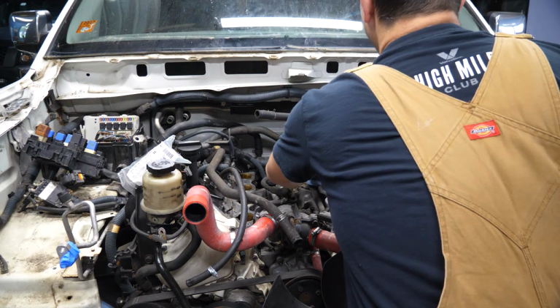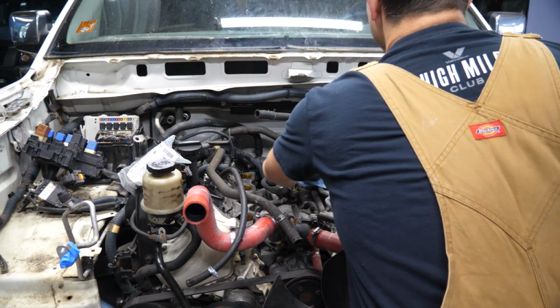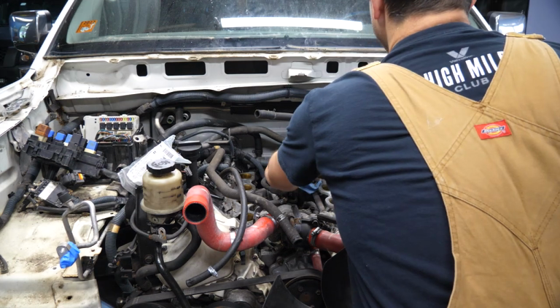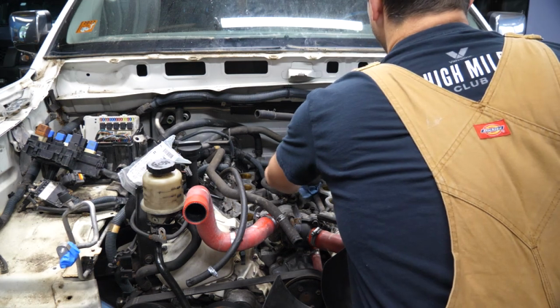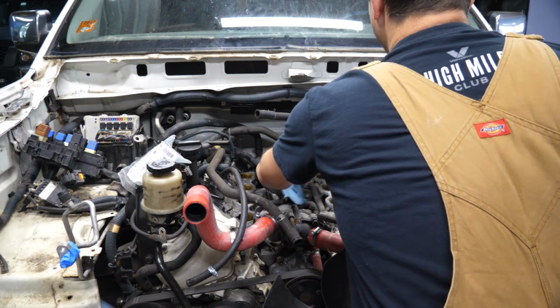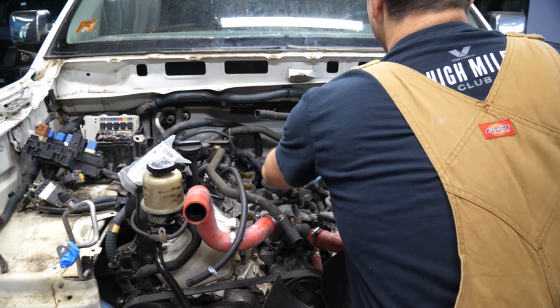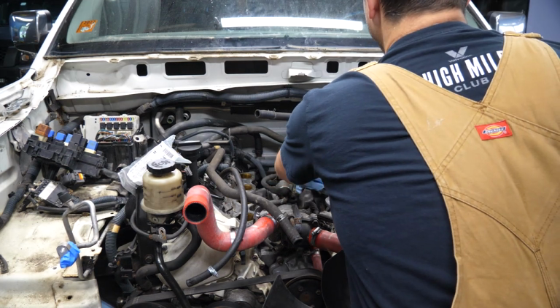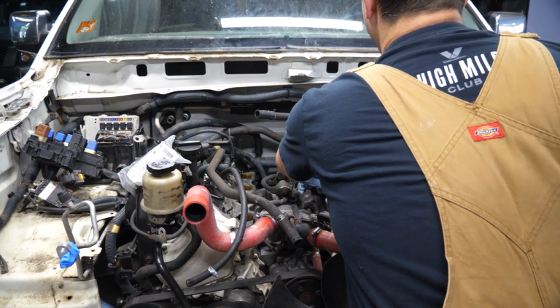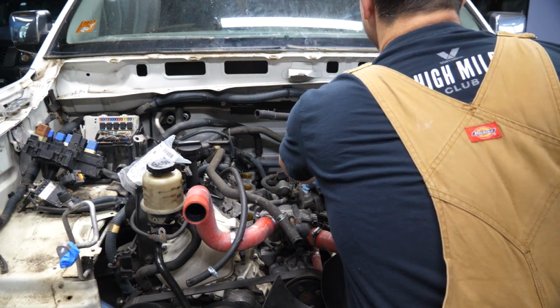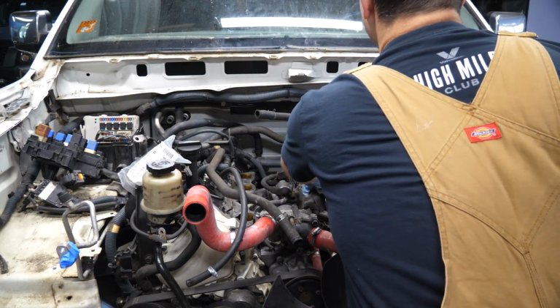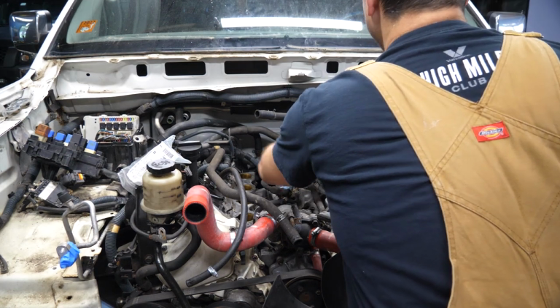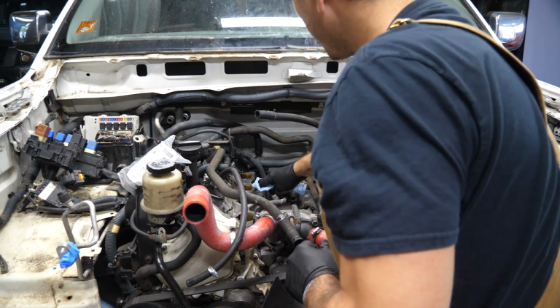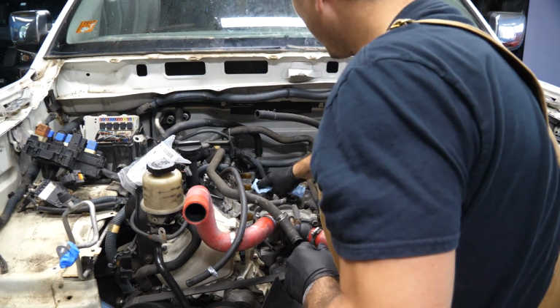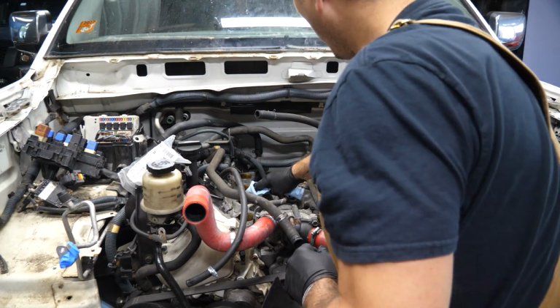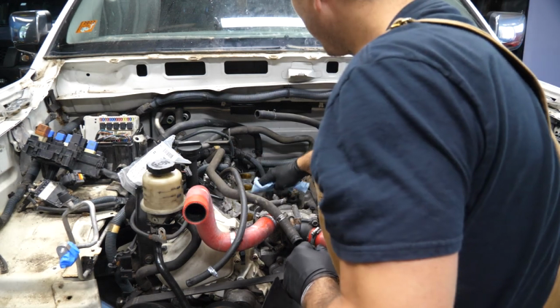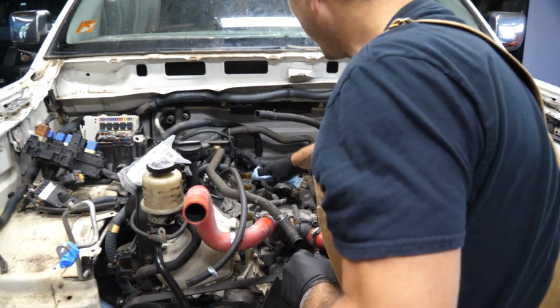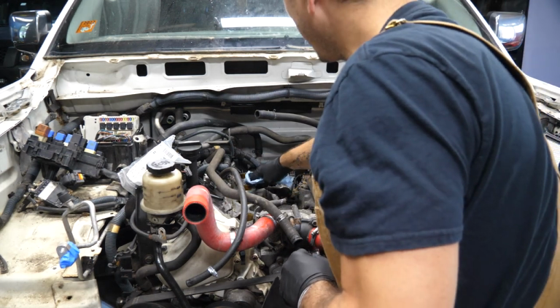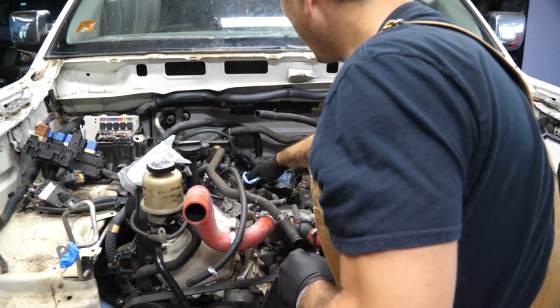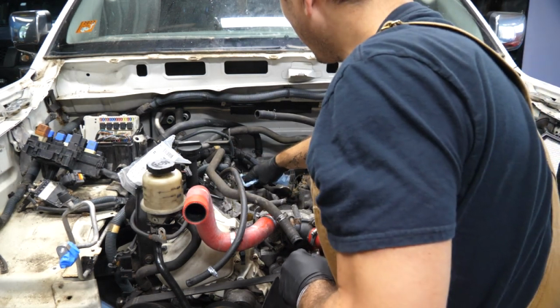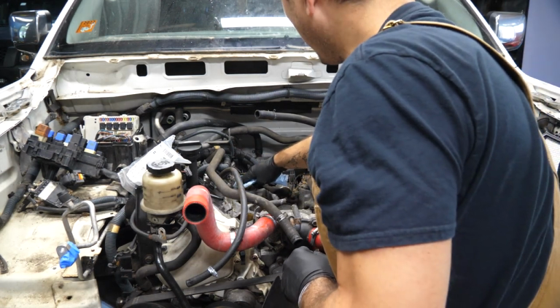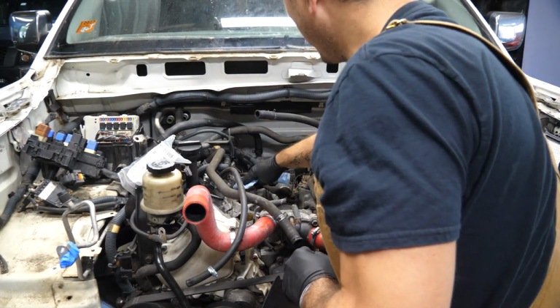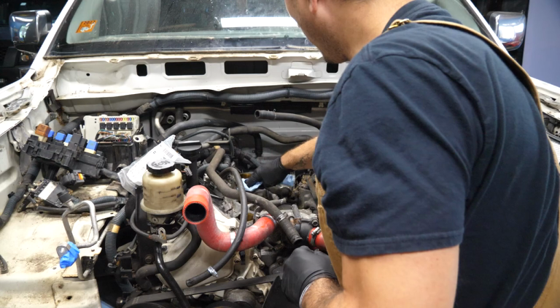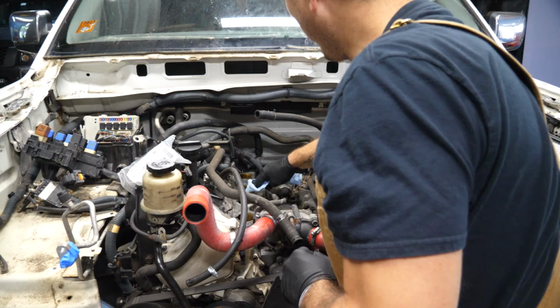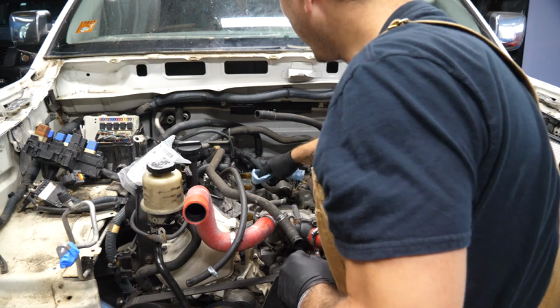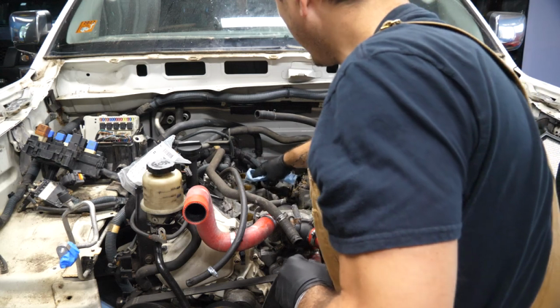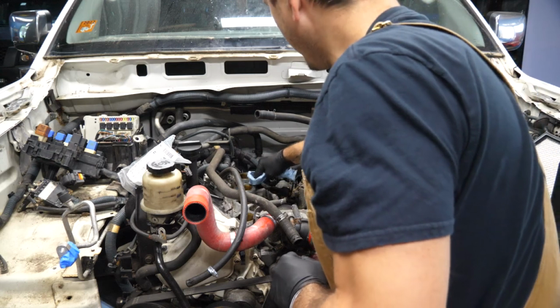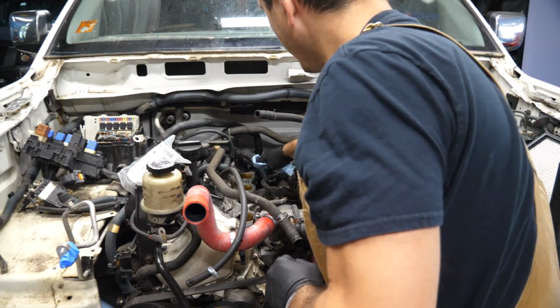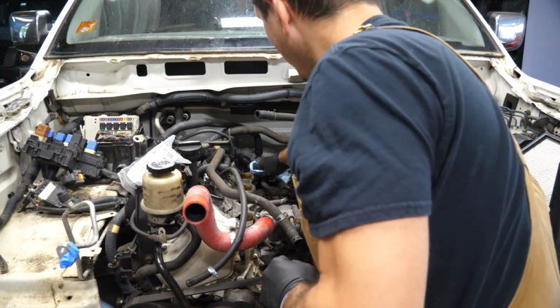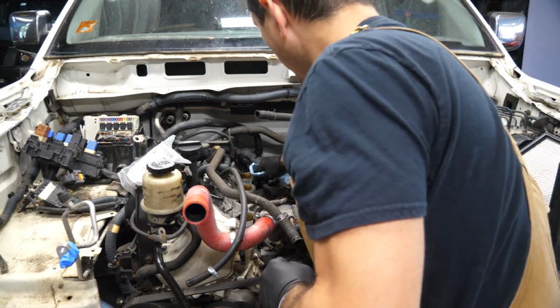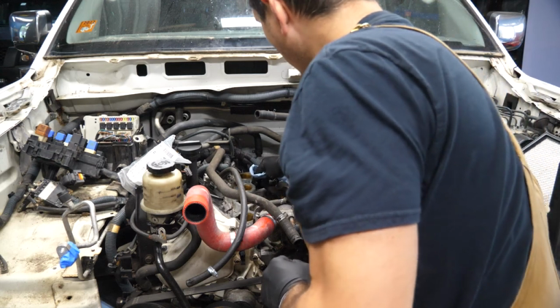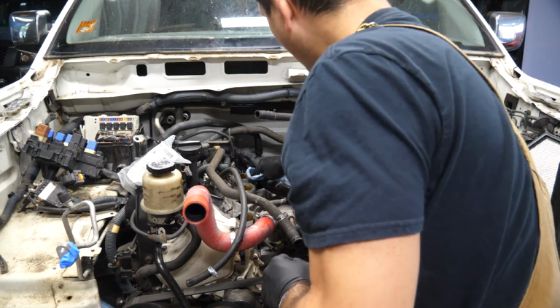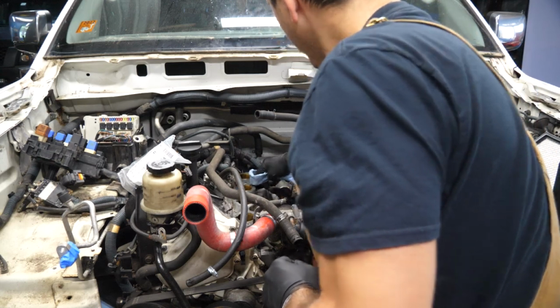I also like to grab a flashlight just on the off chance that something fell in while we were taking it out.